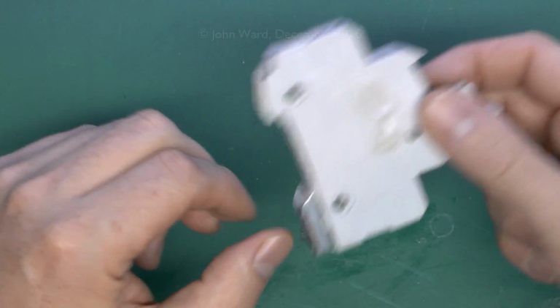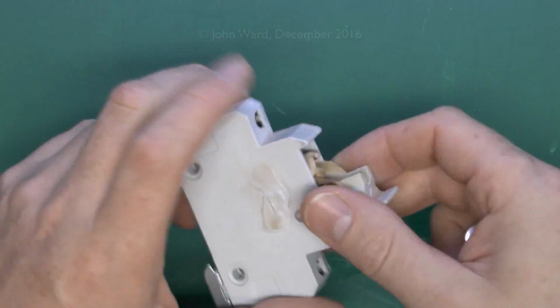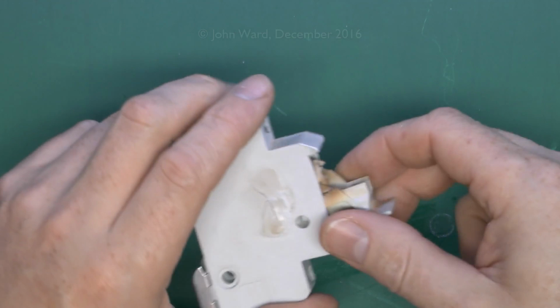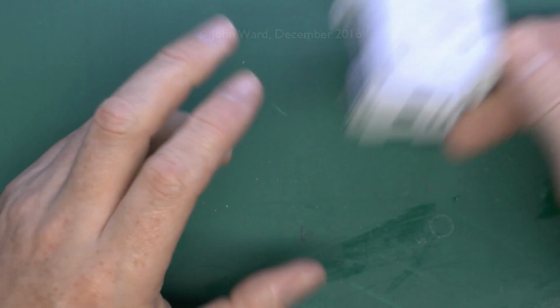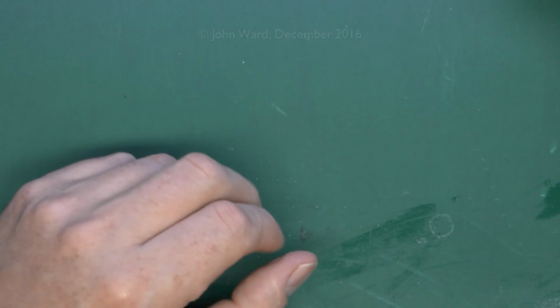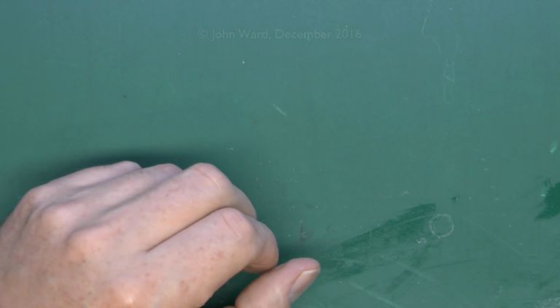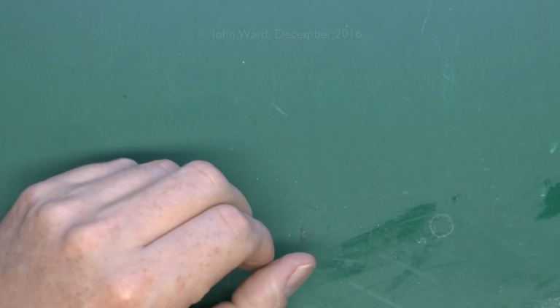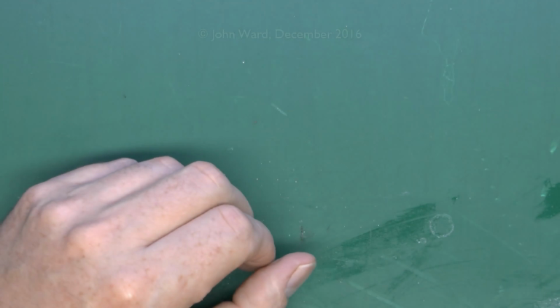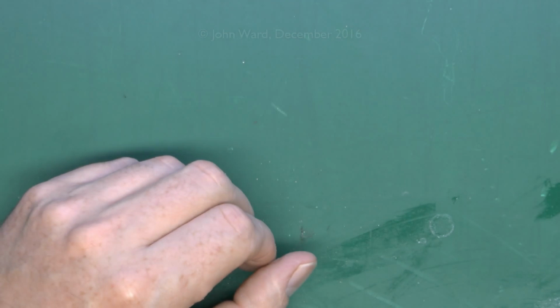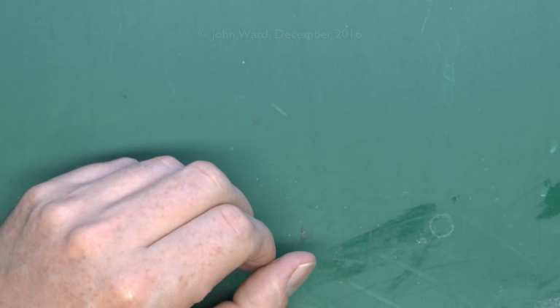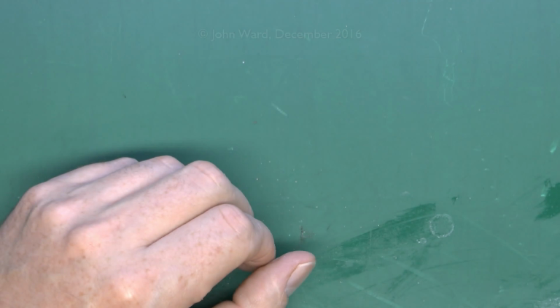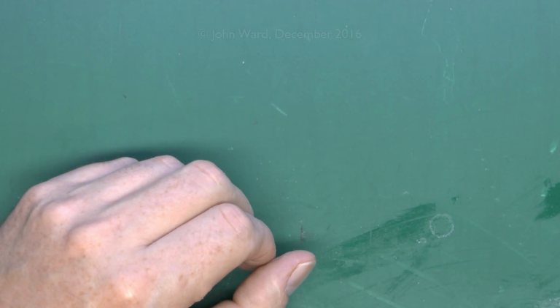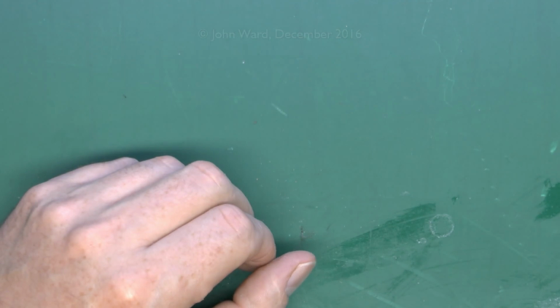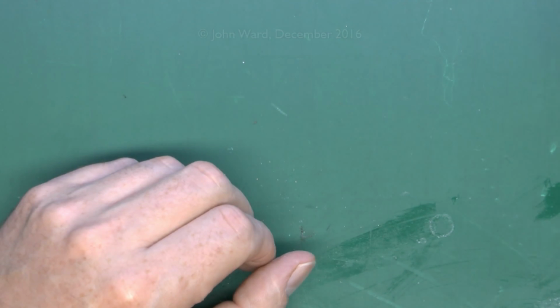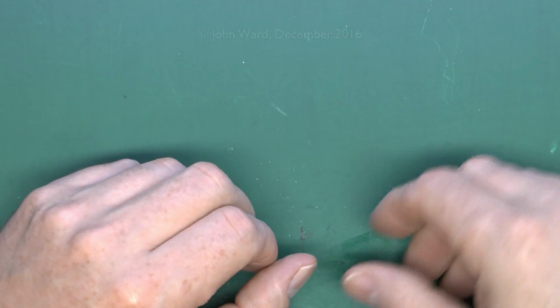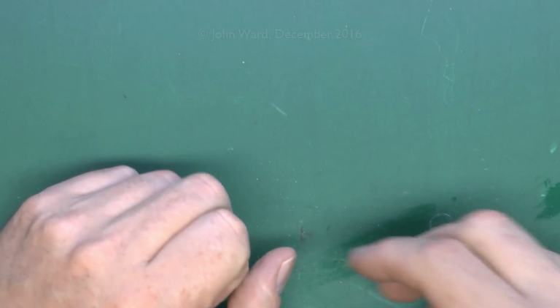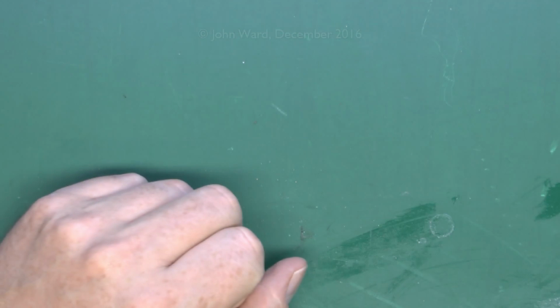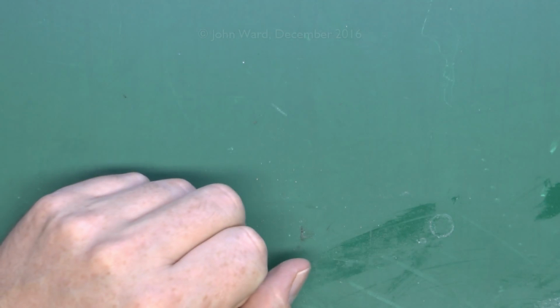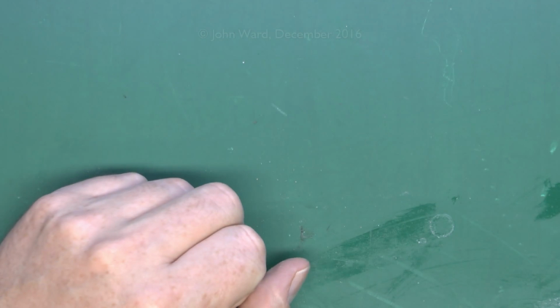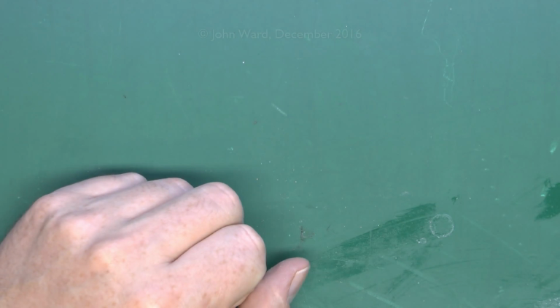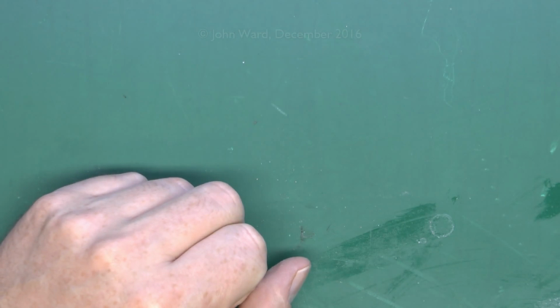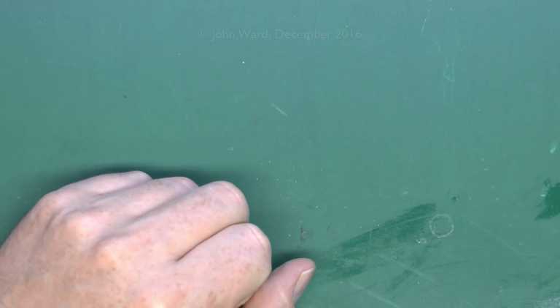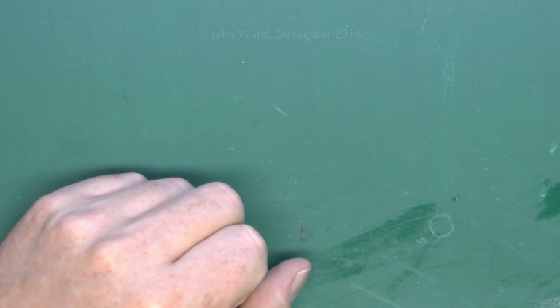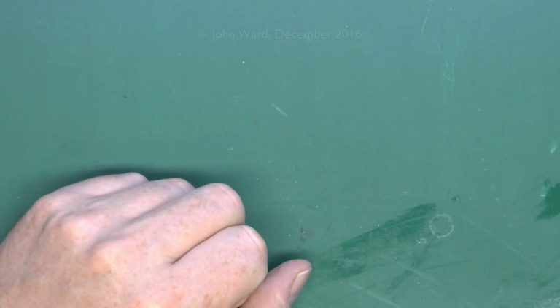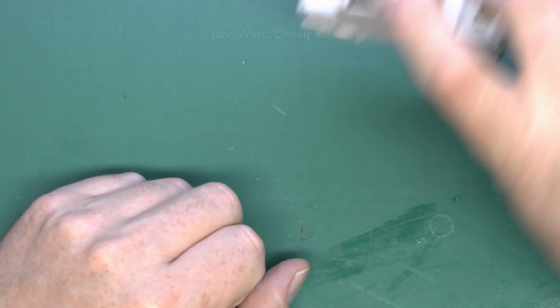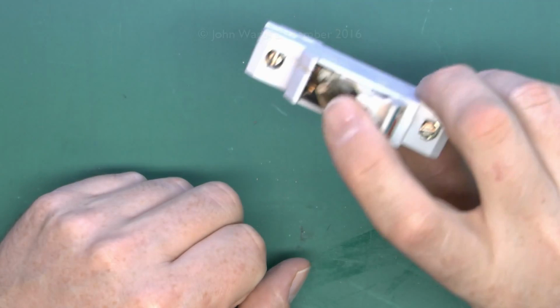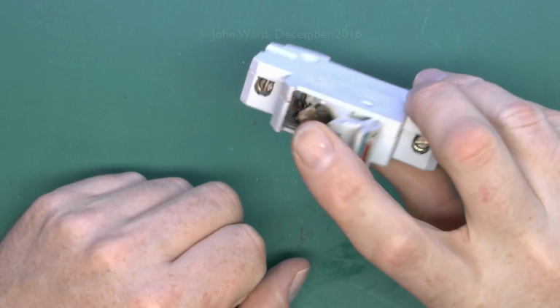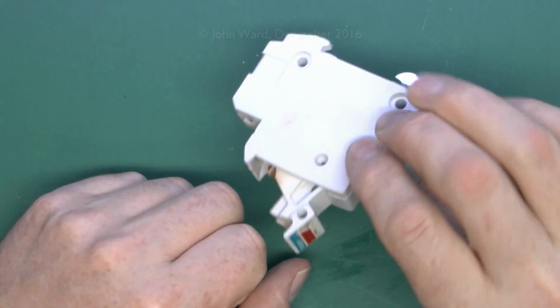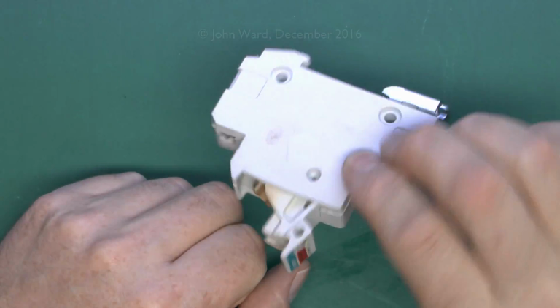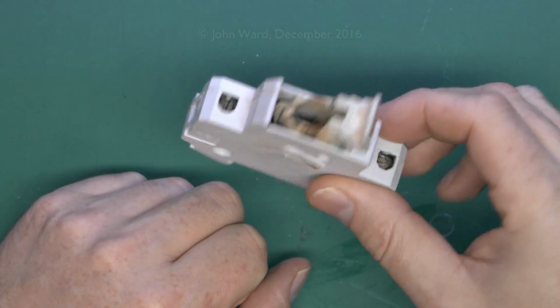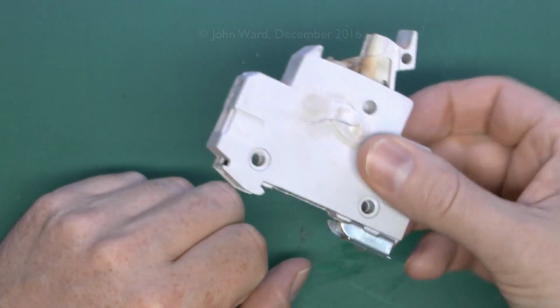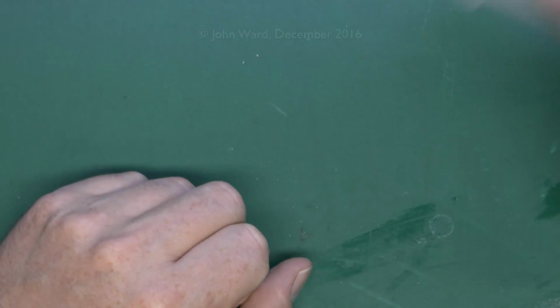That one has now been replaced with a 40 amp circuit breaker, as those fuse carriers are somewhat difficult to get hold of now.